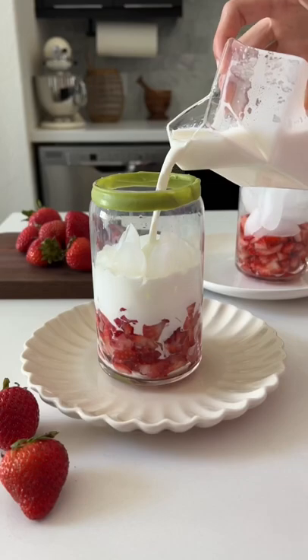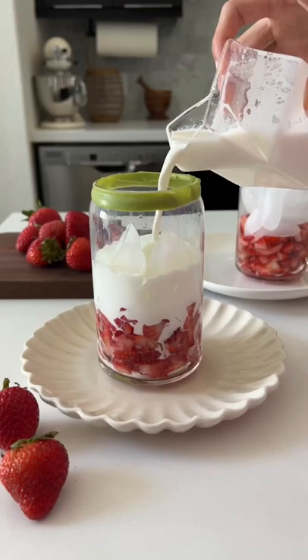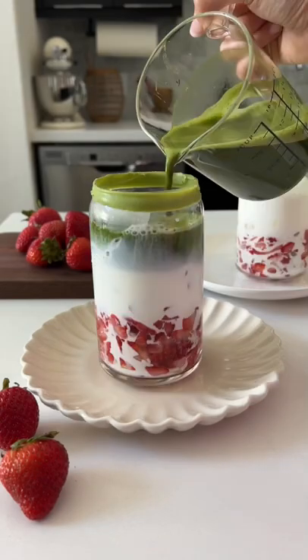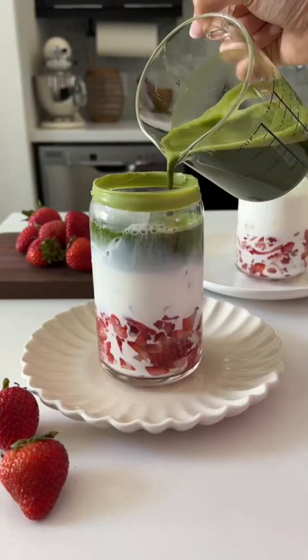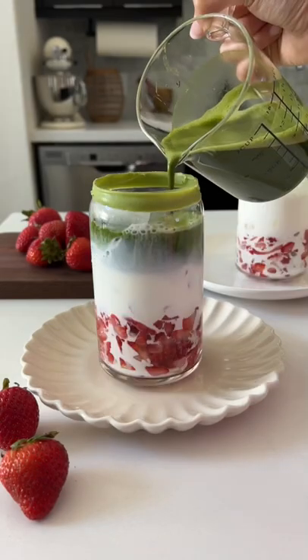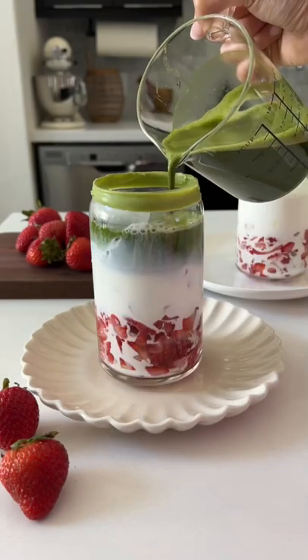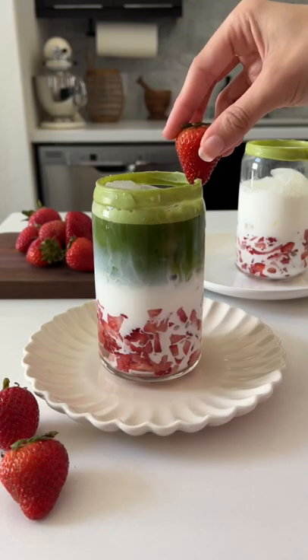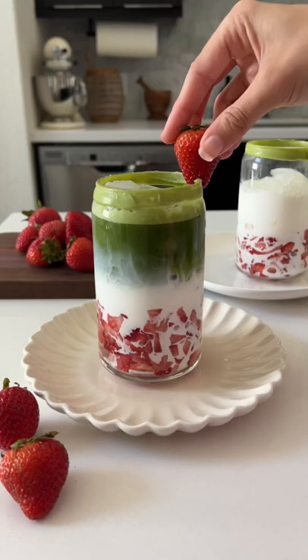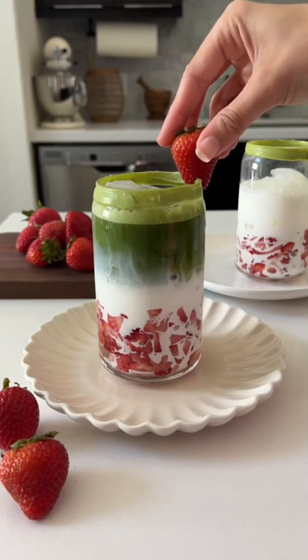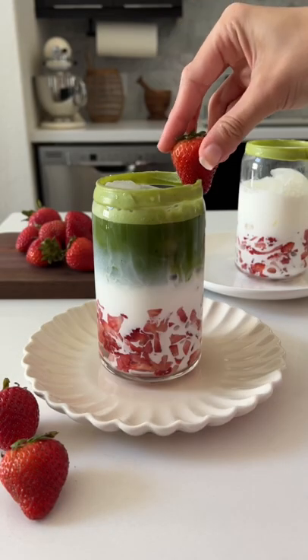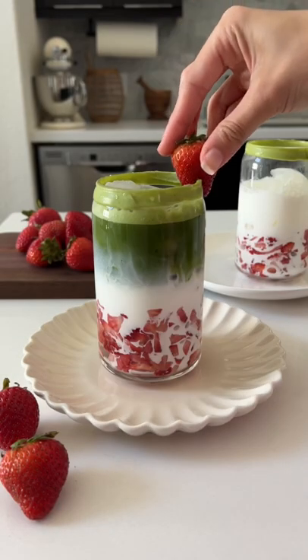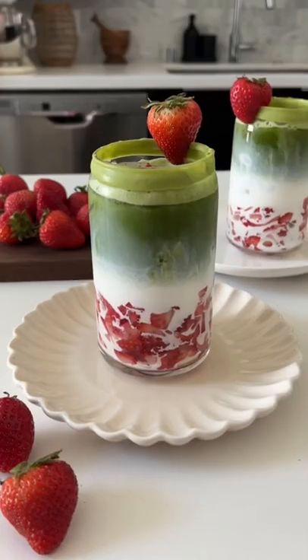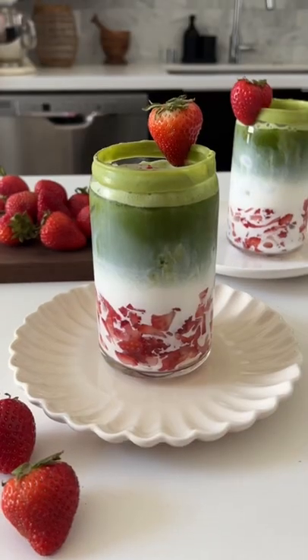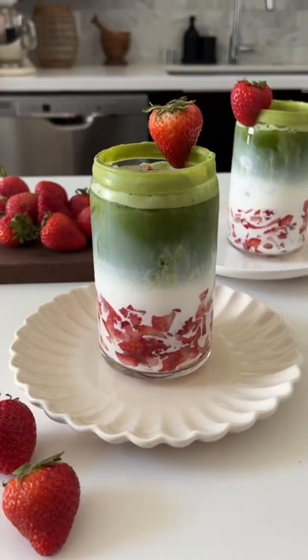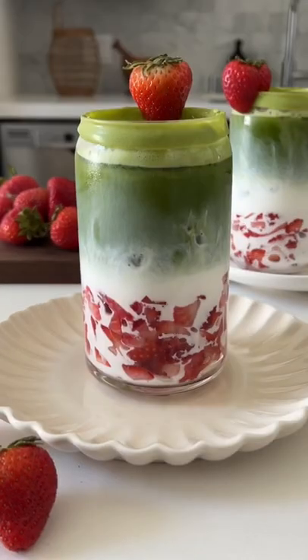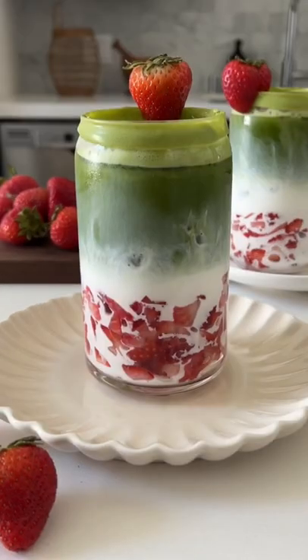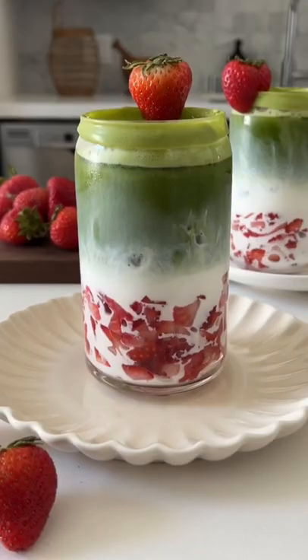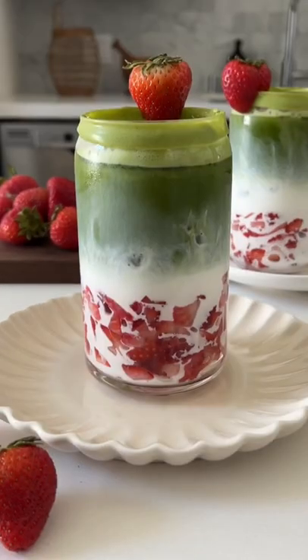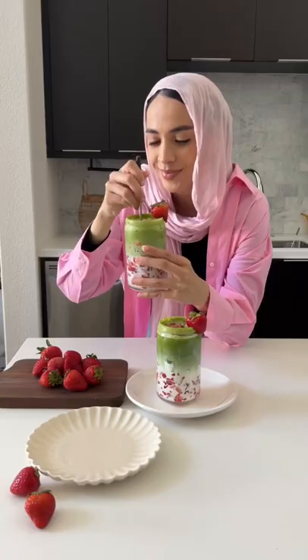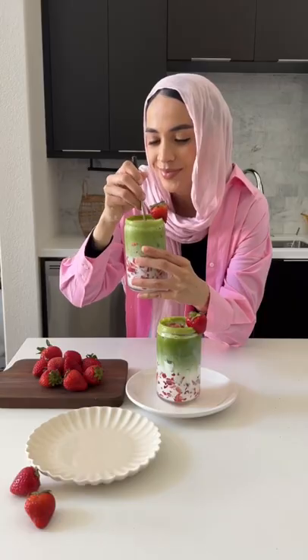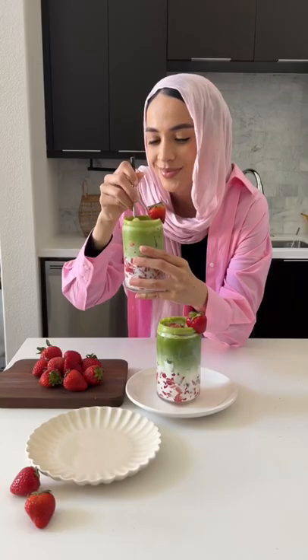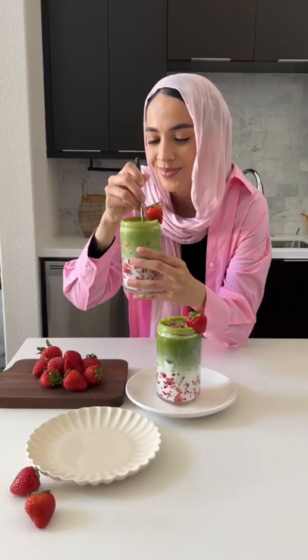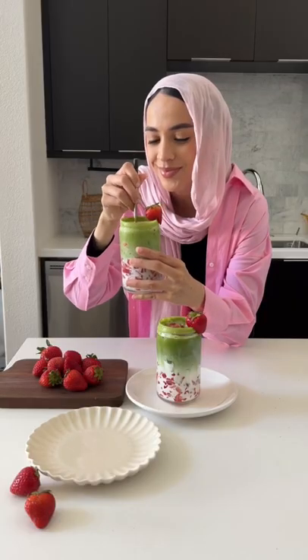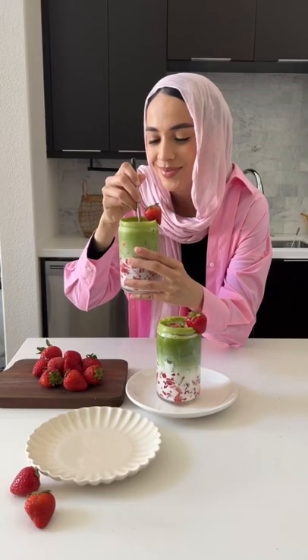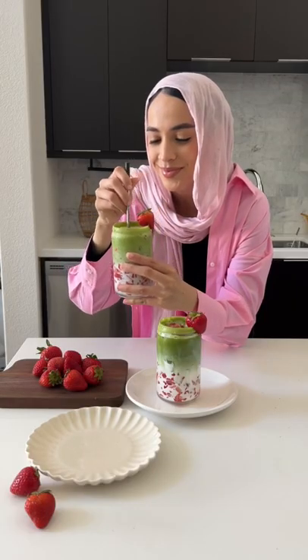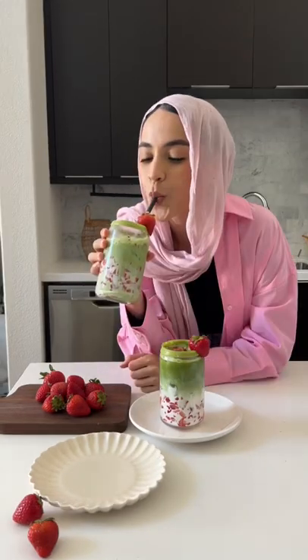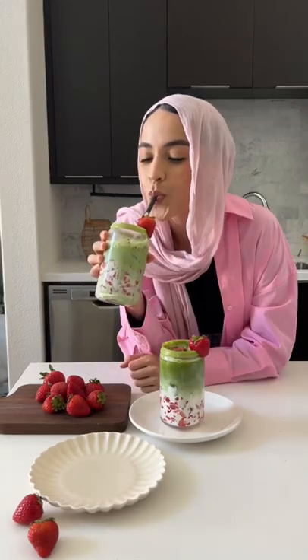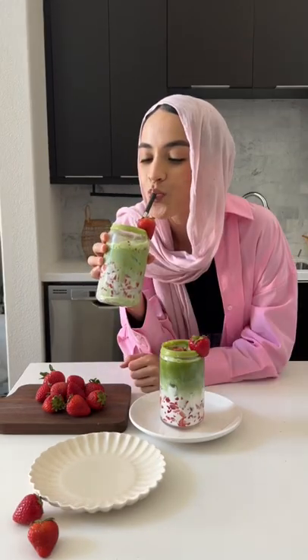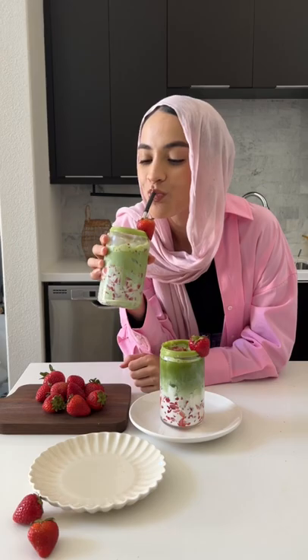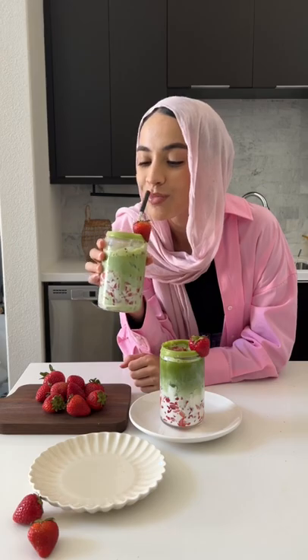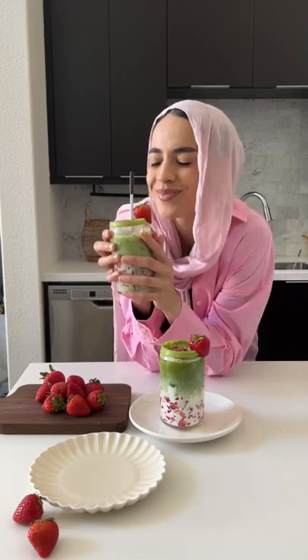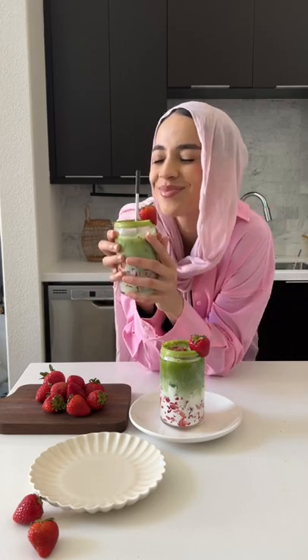Strawberries on the bottom, then some ice, your milk of choice, and the matcha on top. And then we just enjoy.